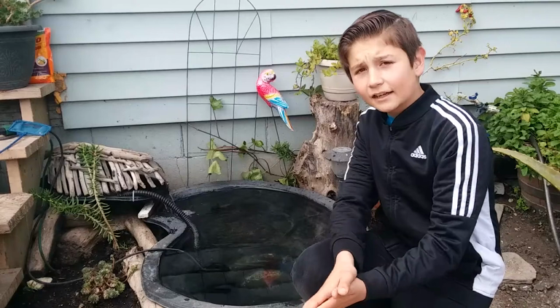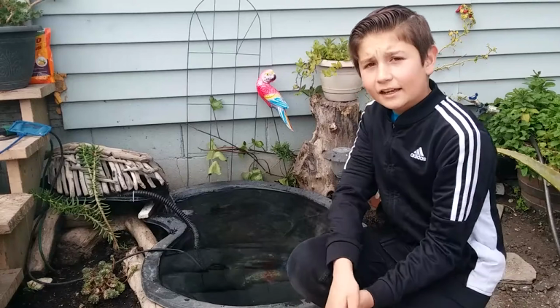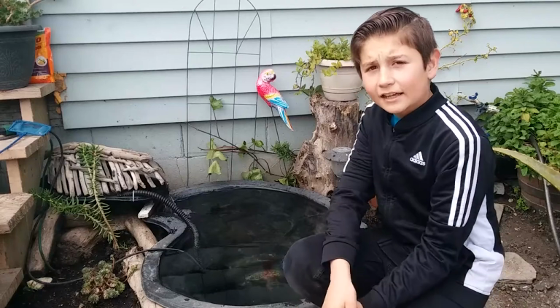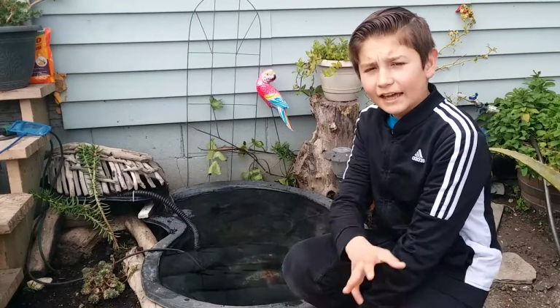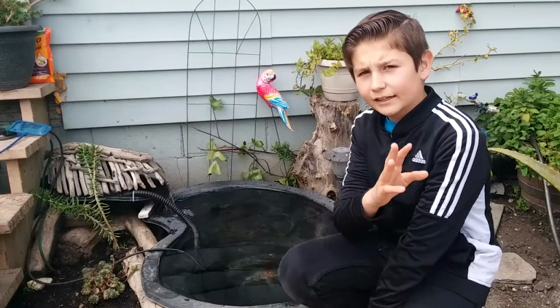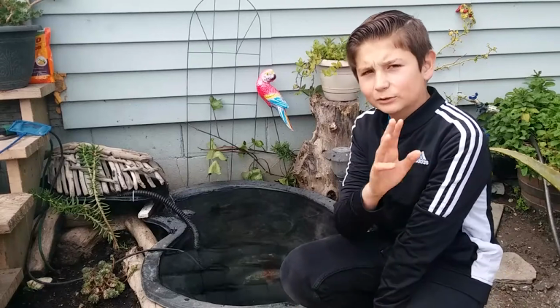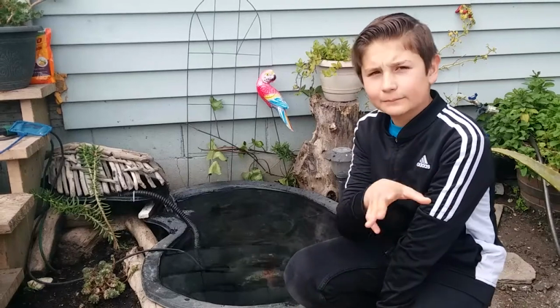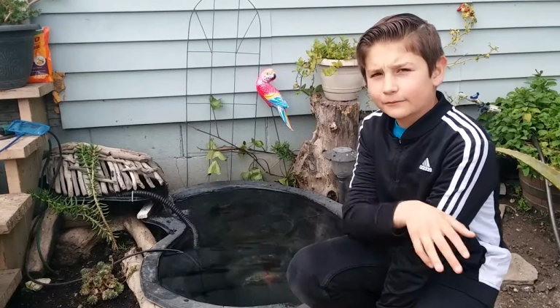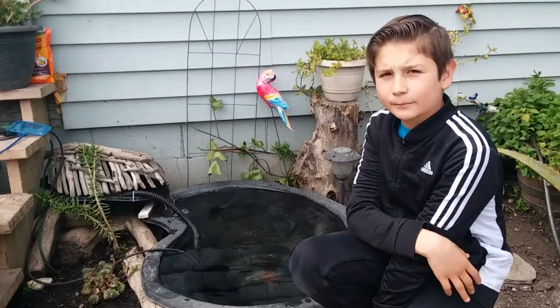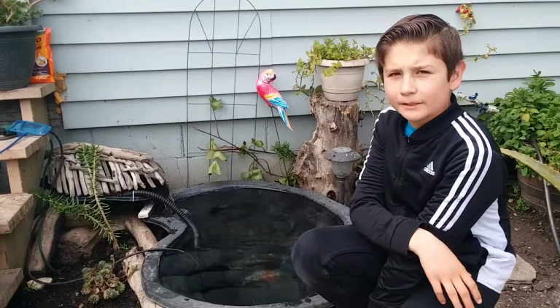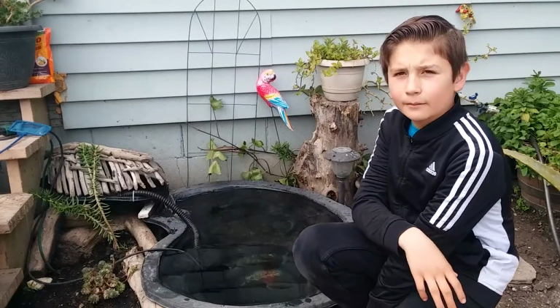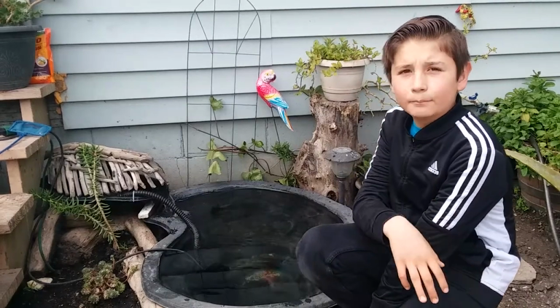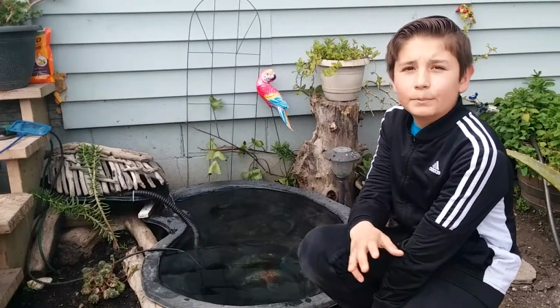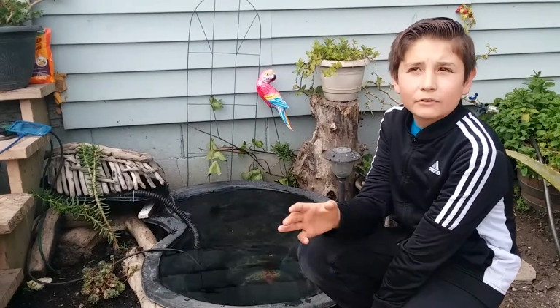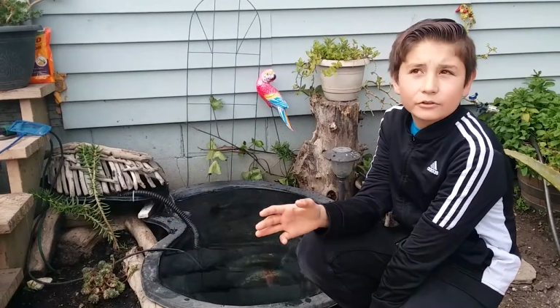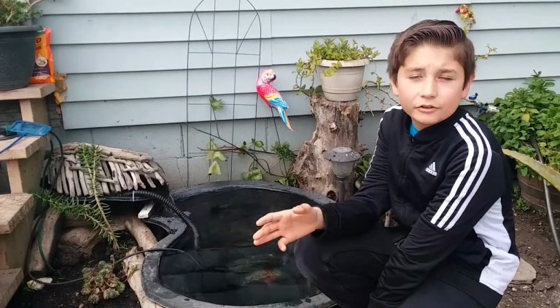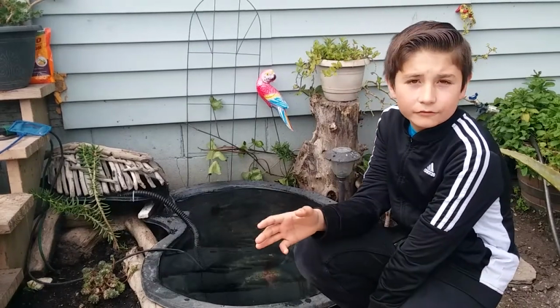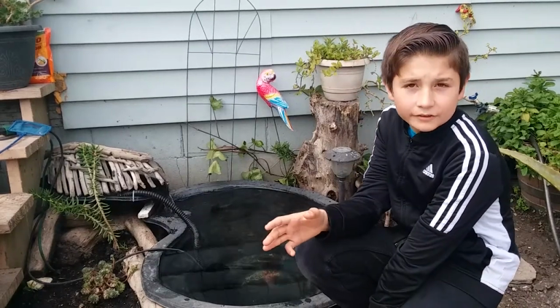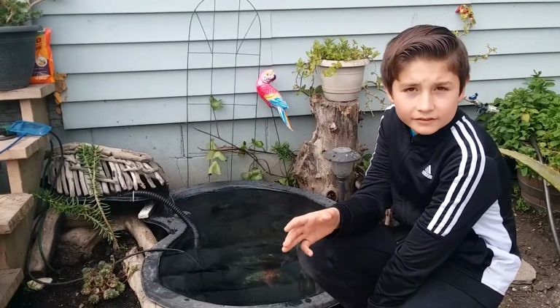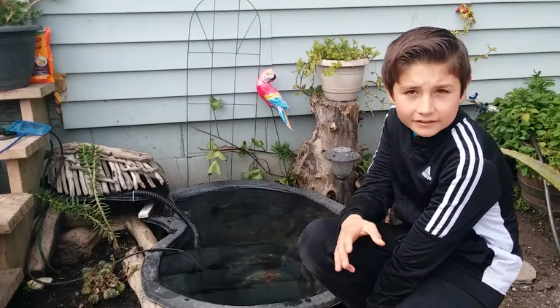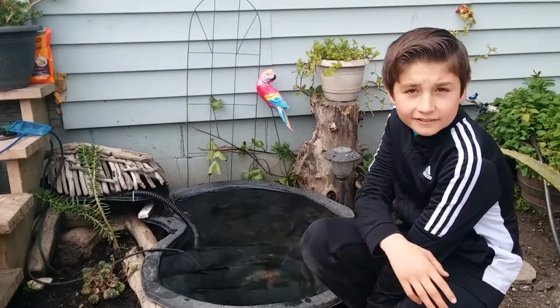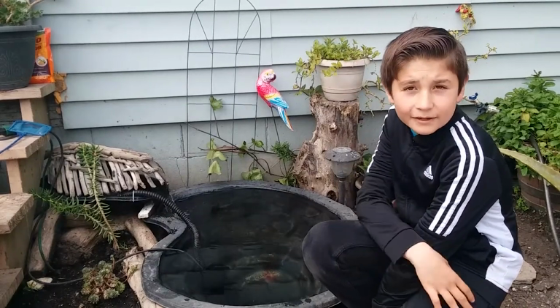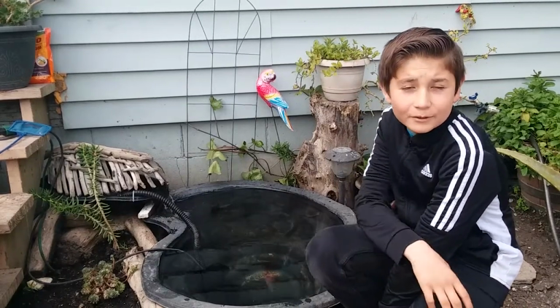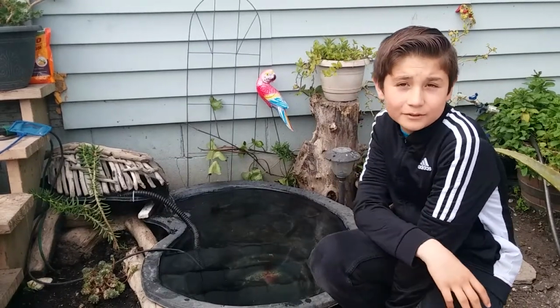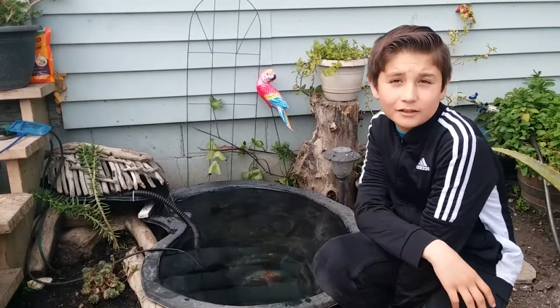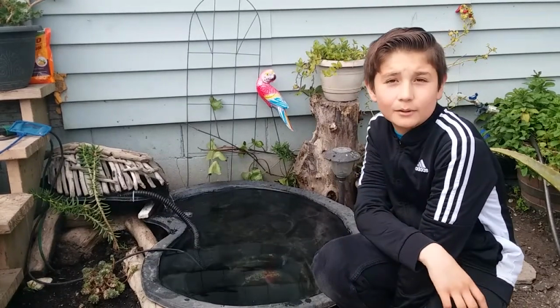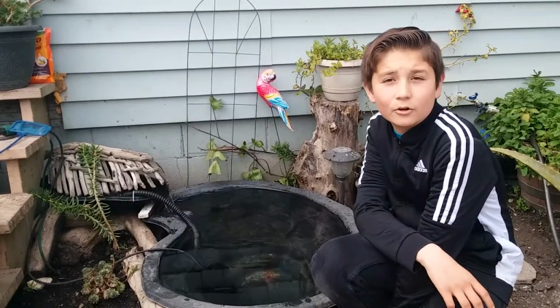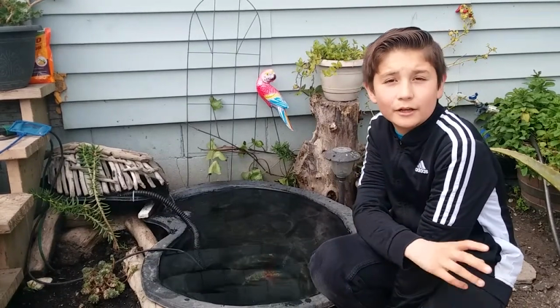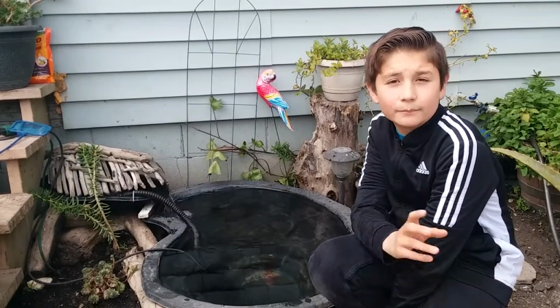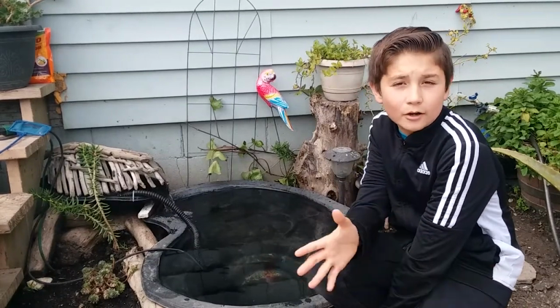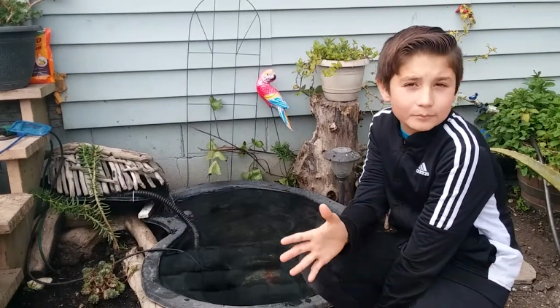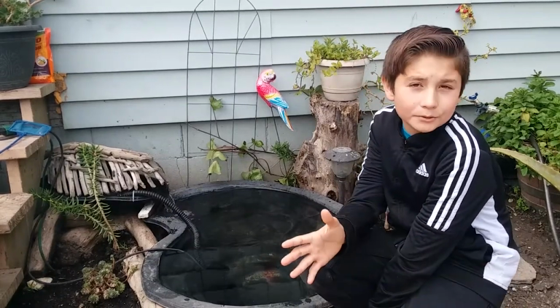Hey, what's up everybody. That's the new video today, and today I want to talk about a pond build.